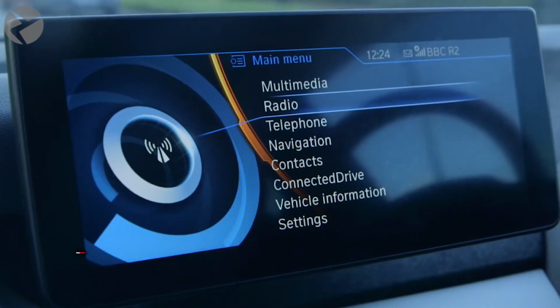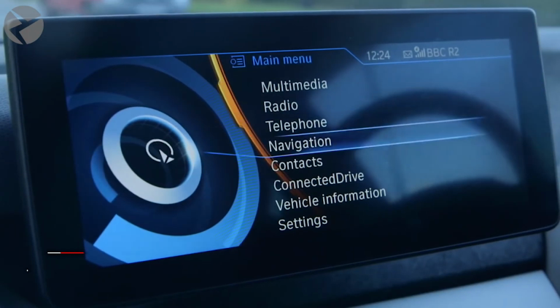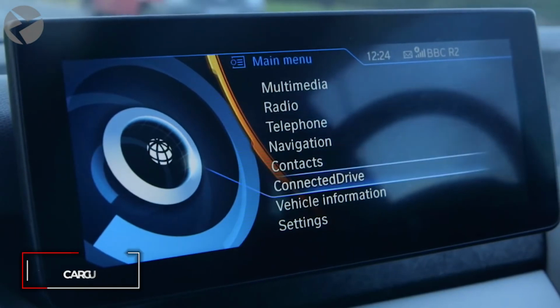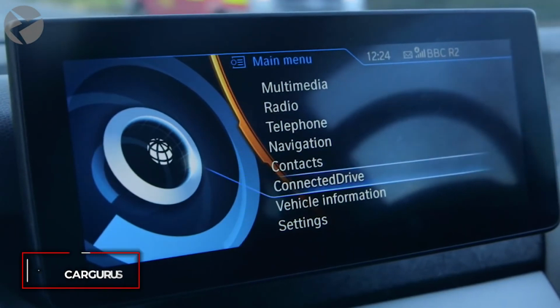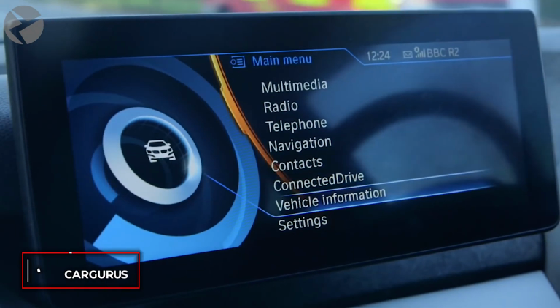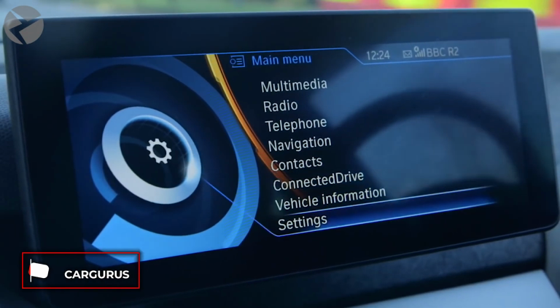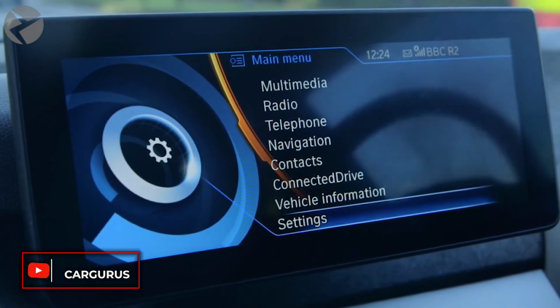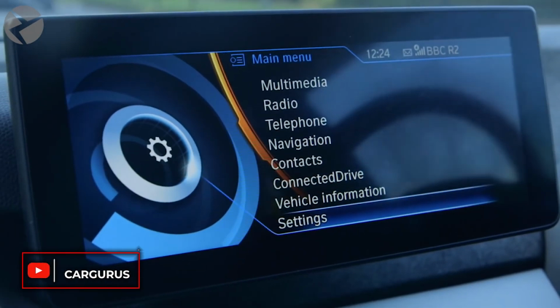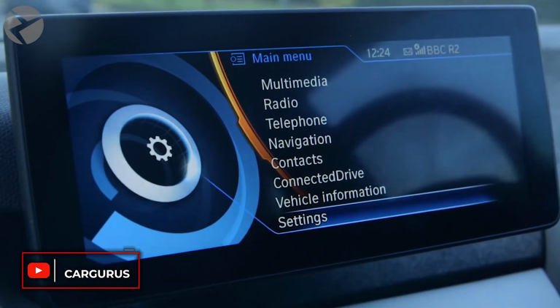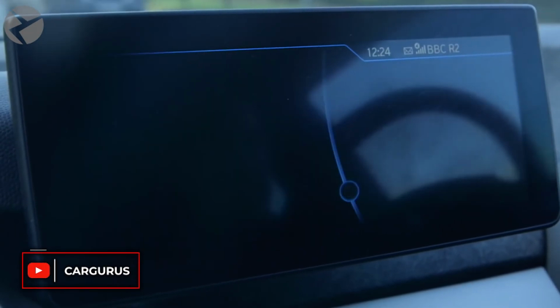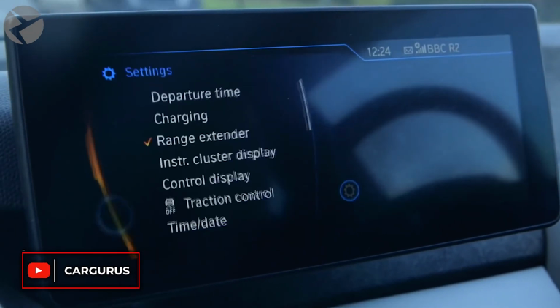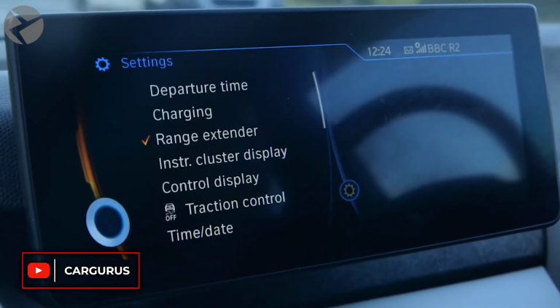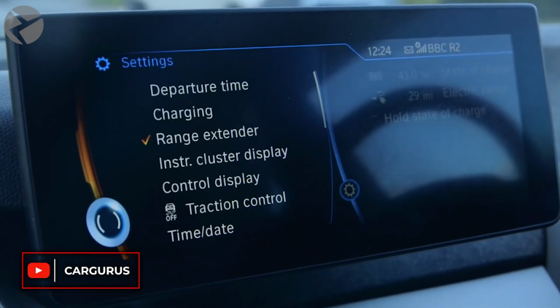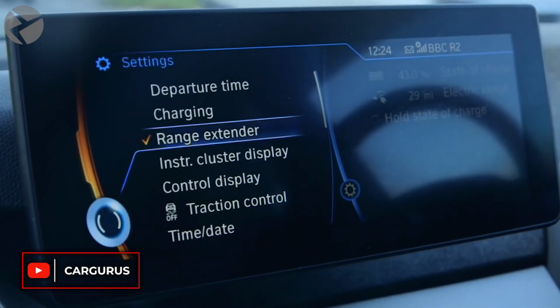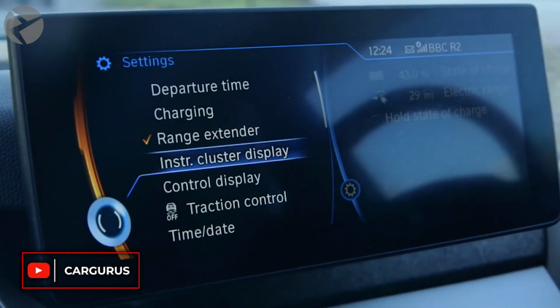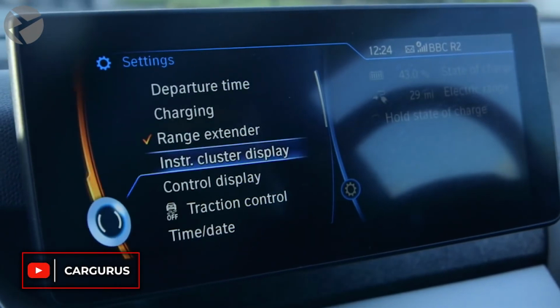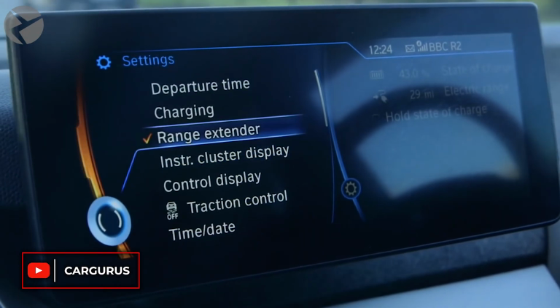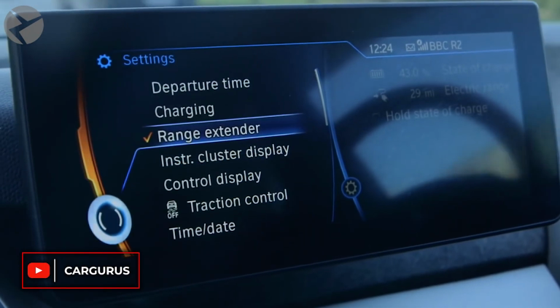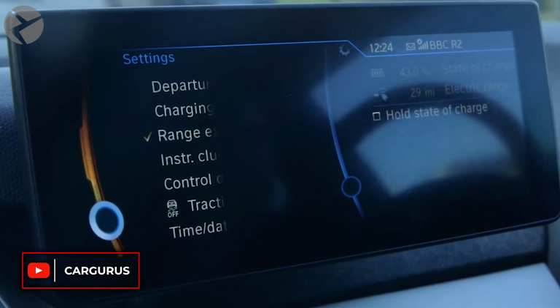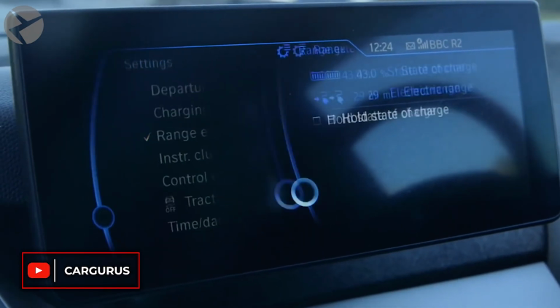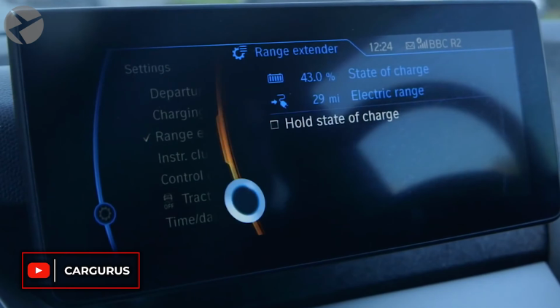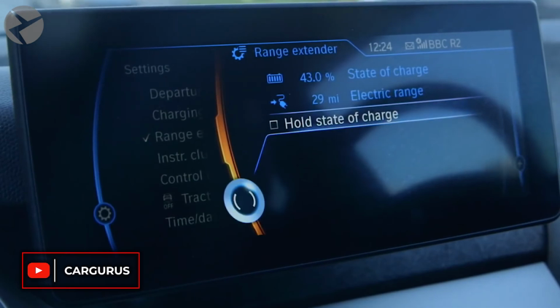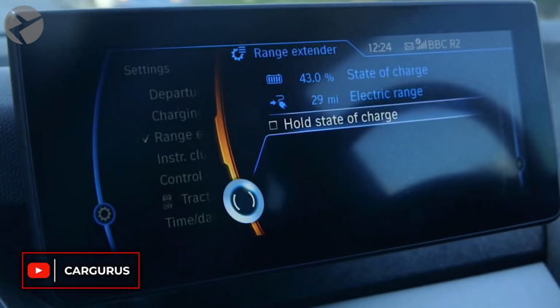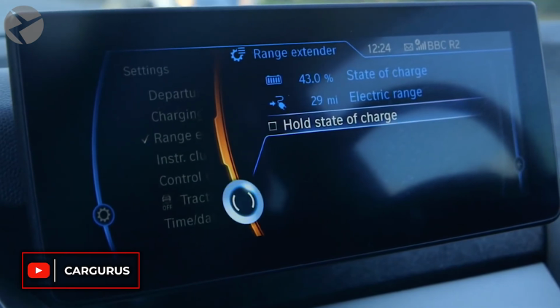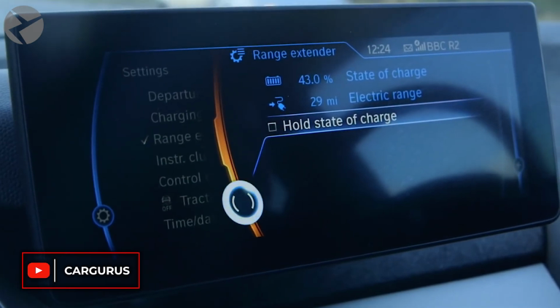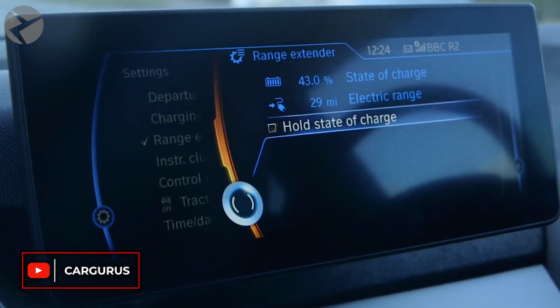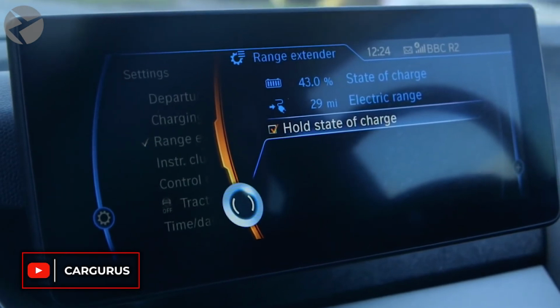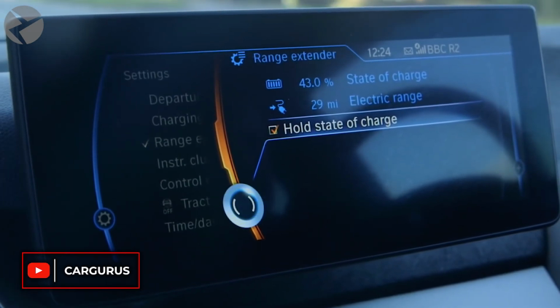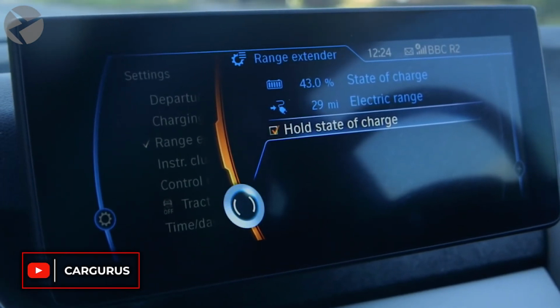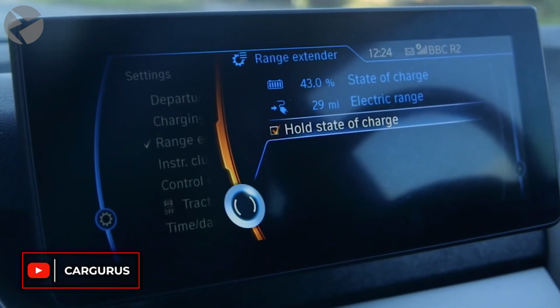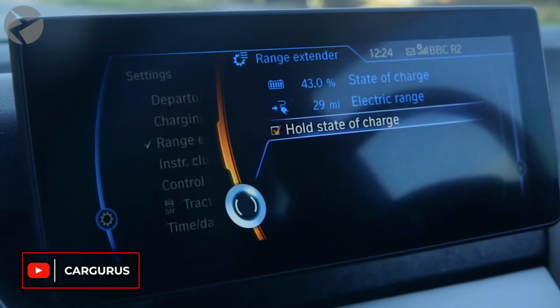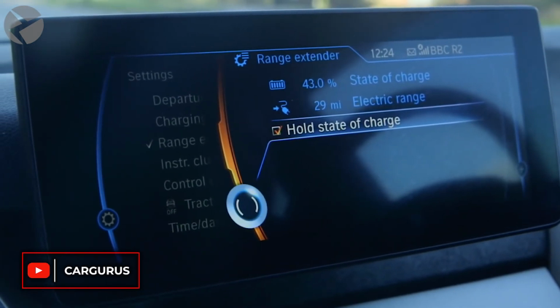On top of that, we adjust the range extender option in the menu so you'll be able to turn on the whole battery charge mode.